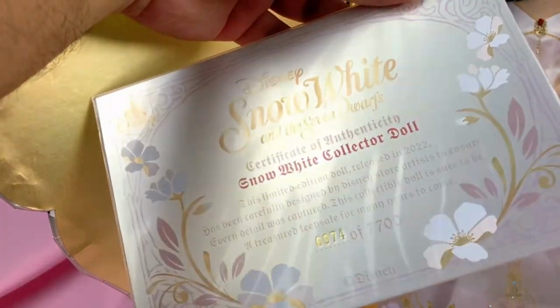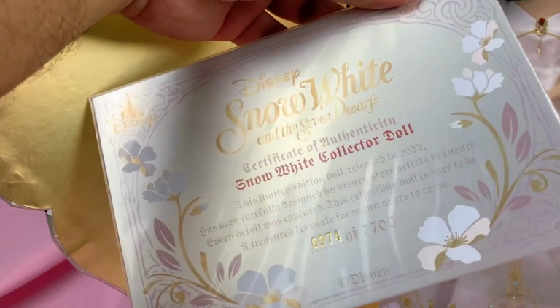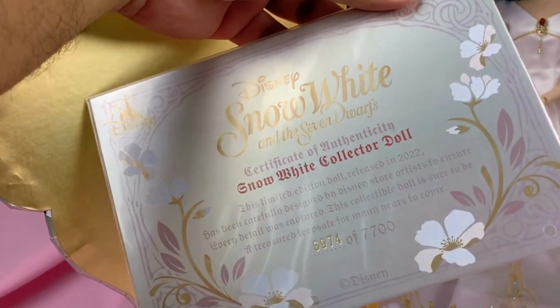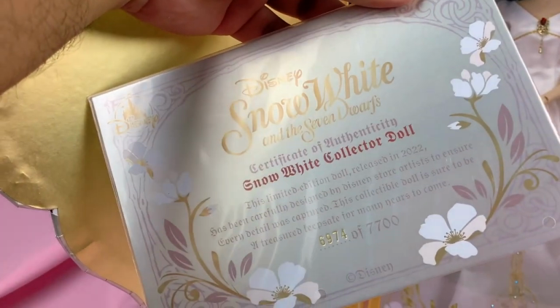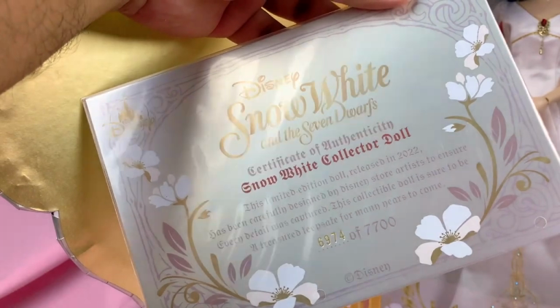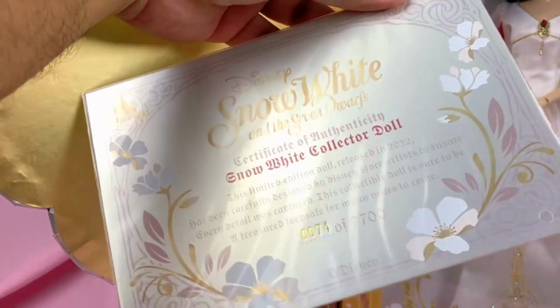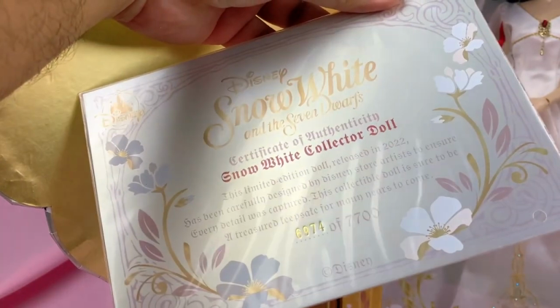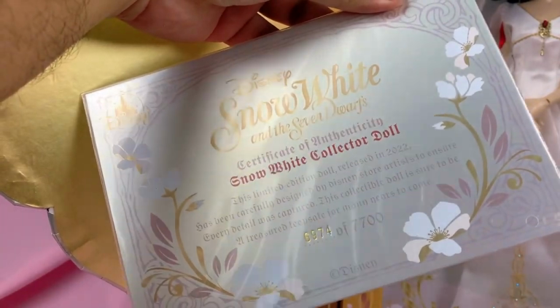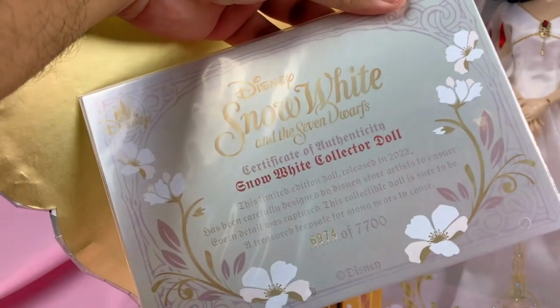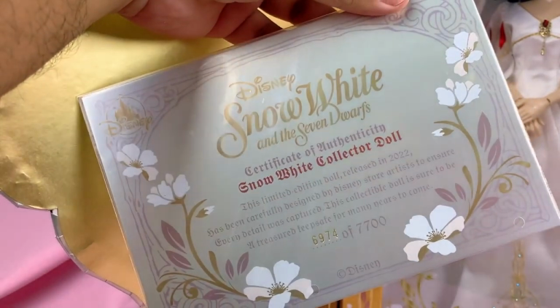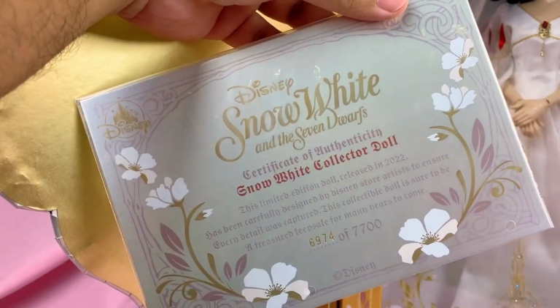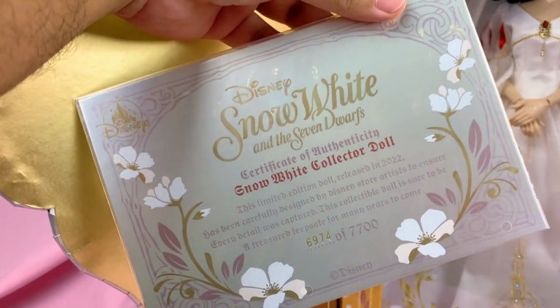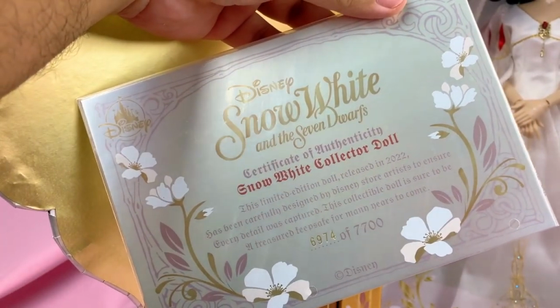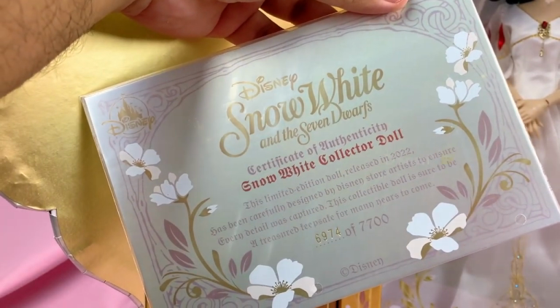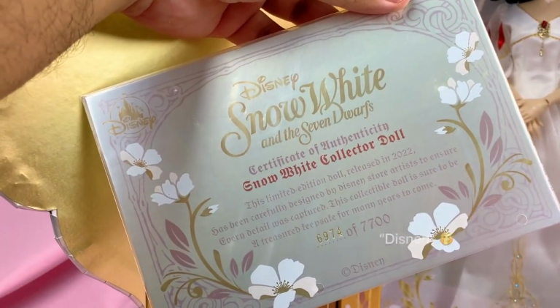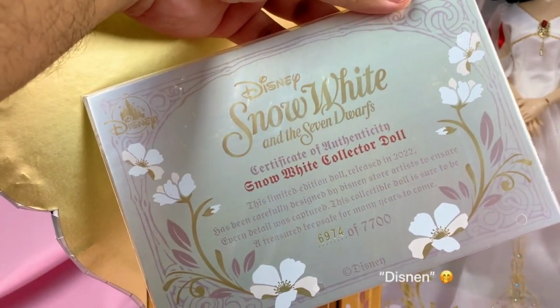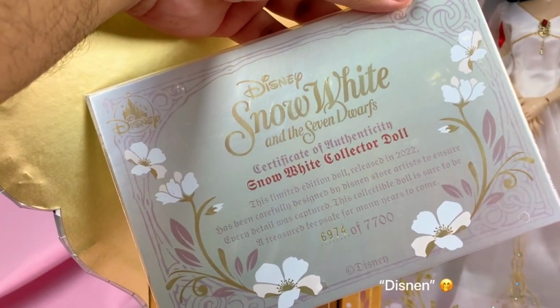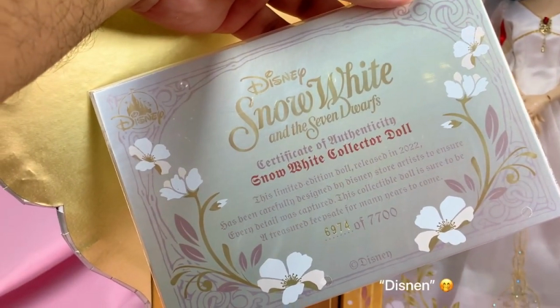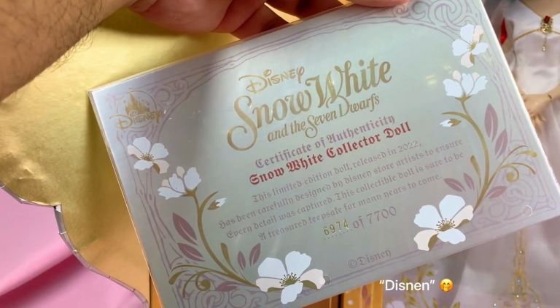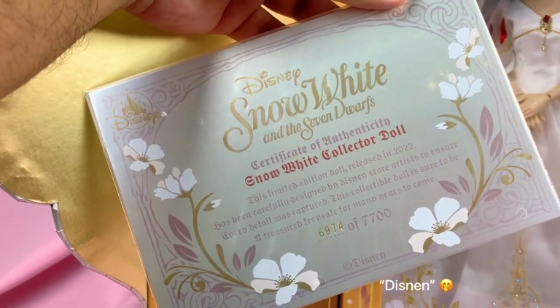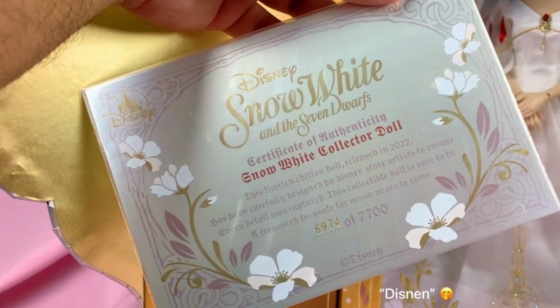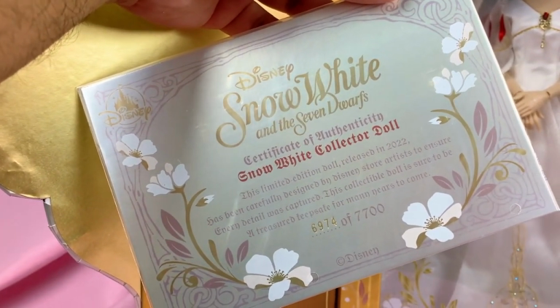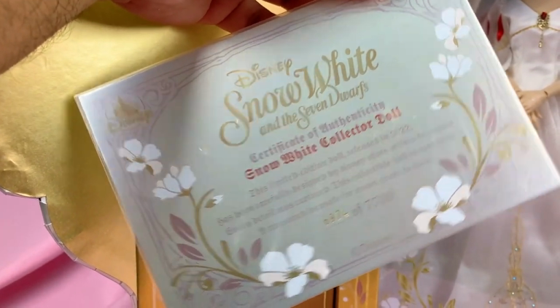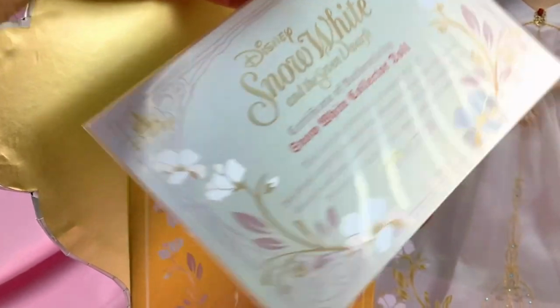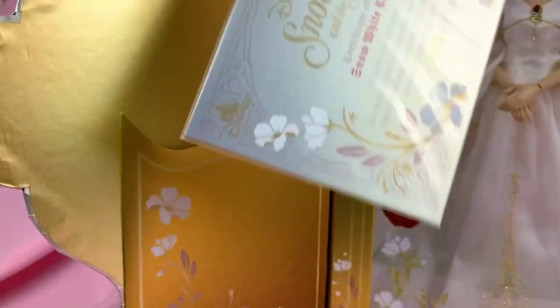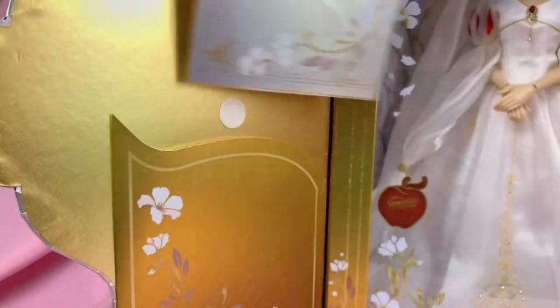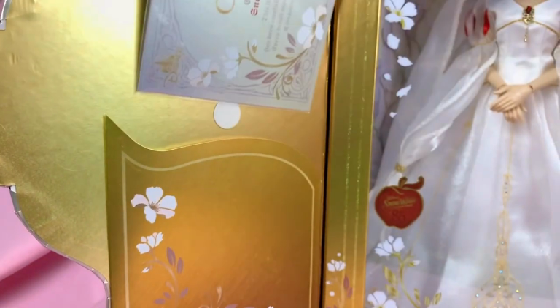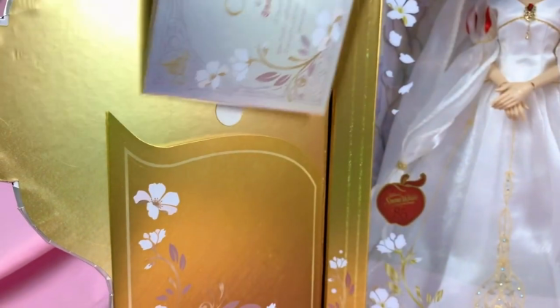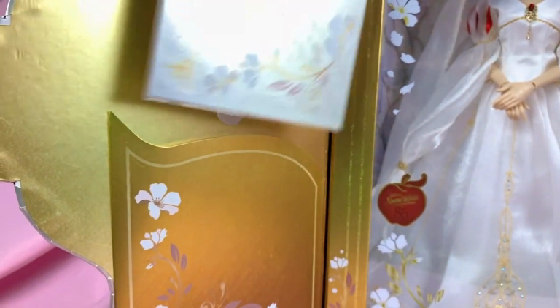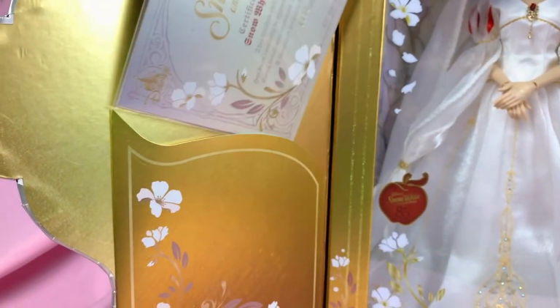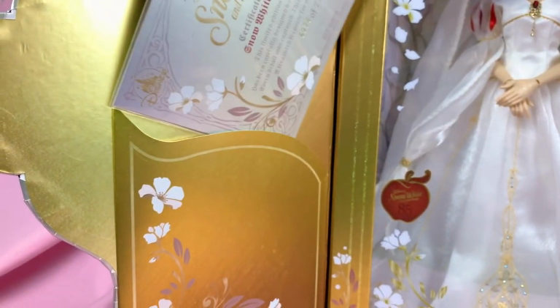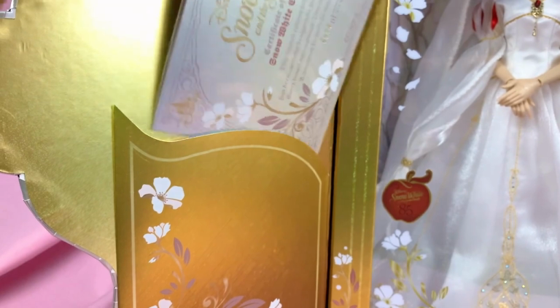We got our silver certificate on the side and mine is number six thousand, nine hundred and seventy-four. I got my doll from Shop Disney Singapore, so international stores tend to get the later numbers in the series.